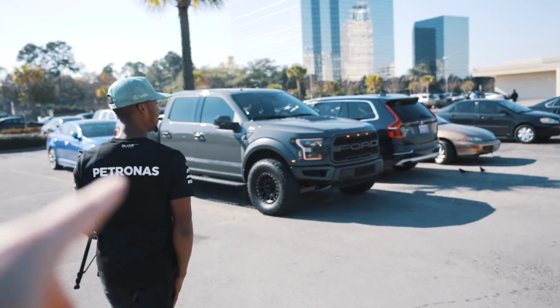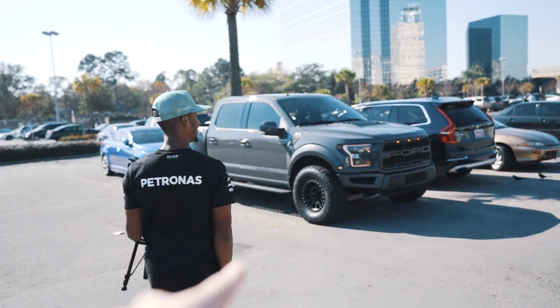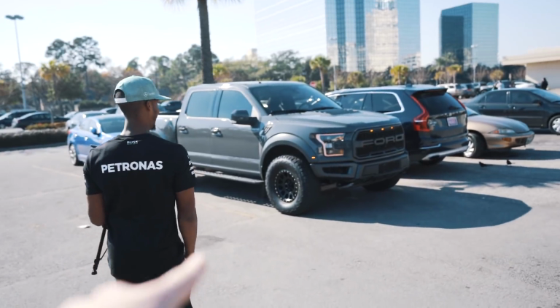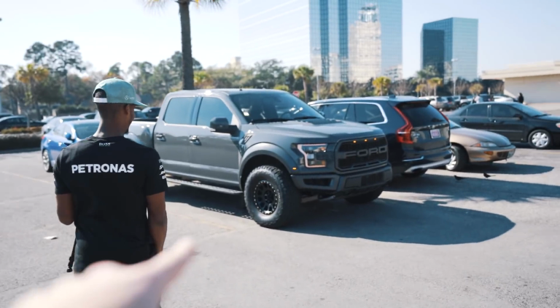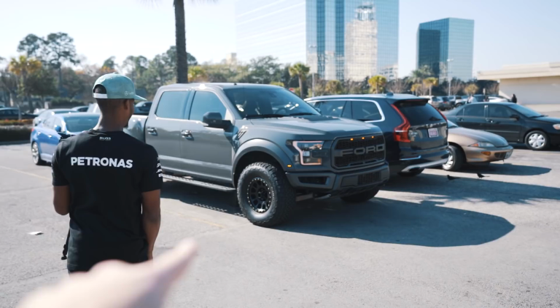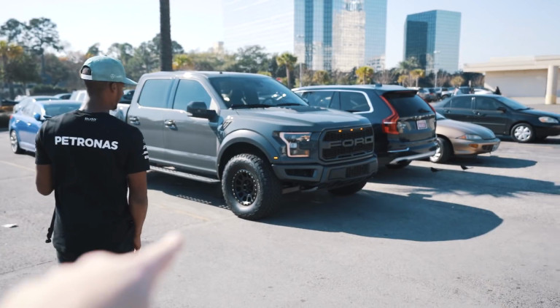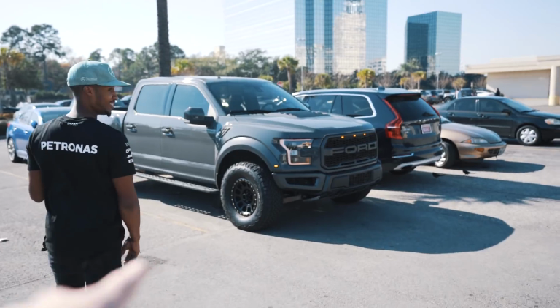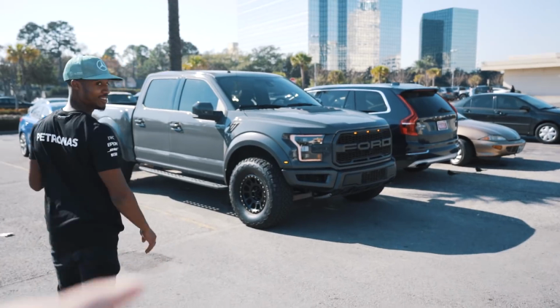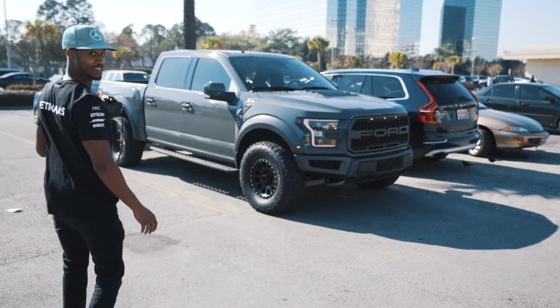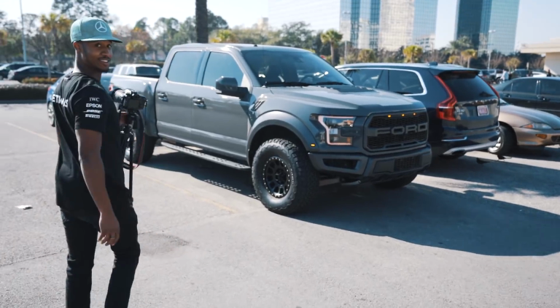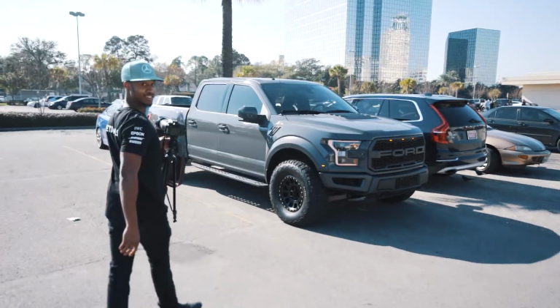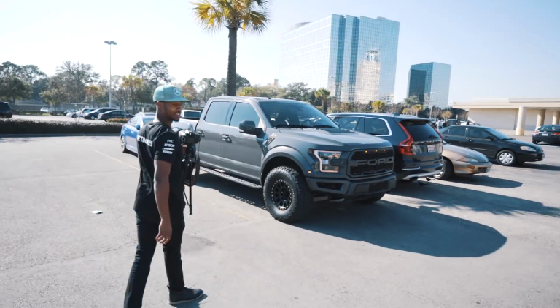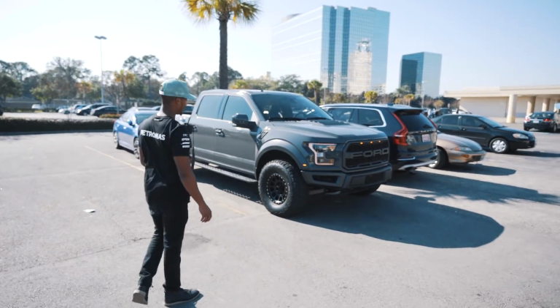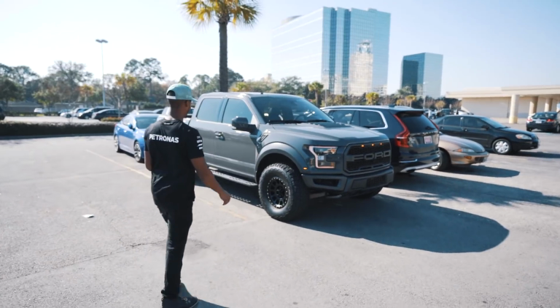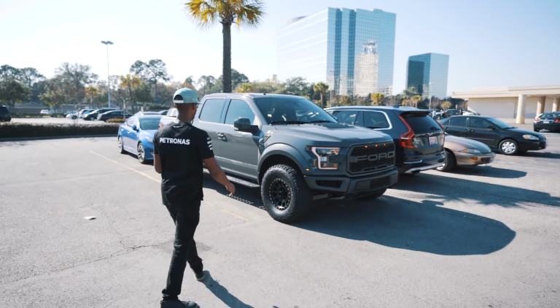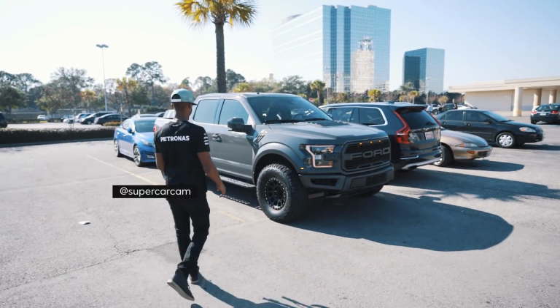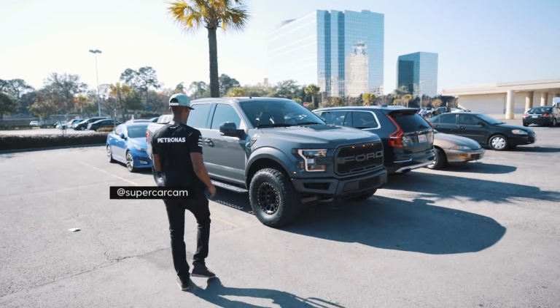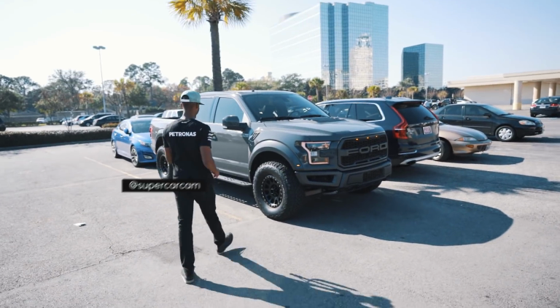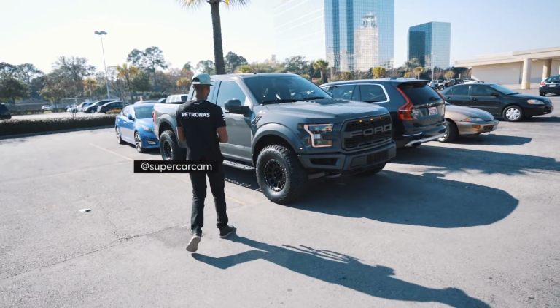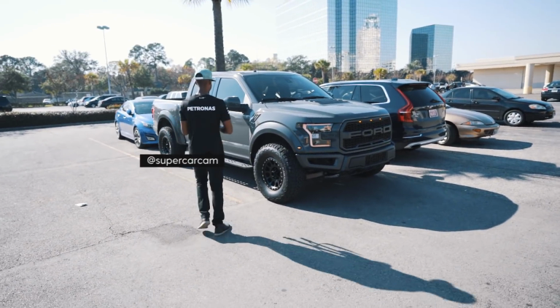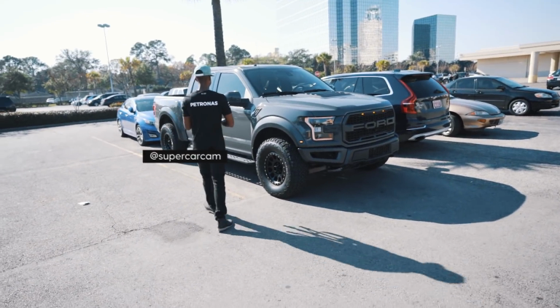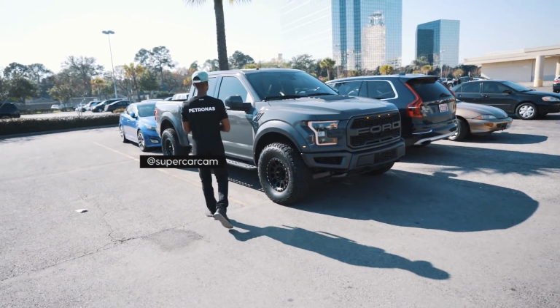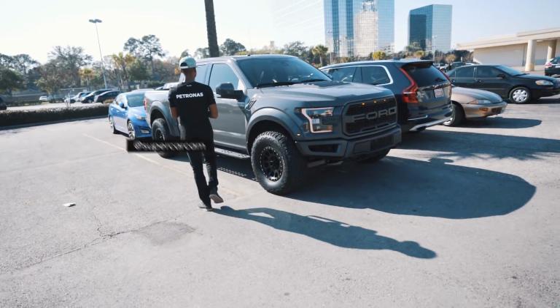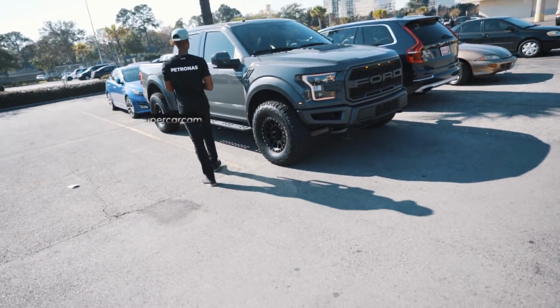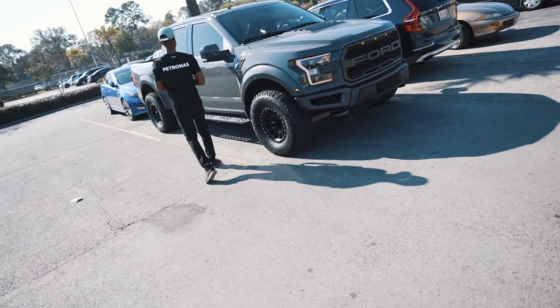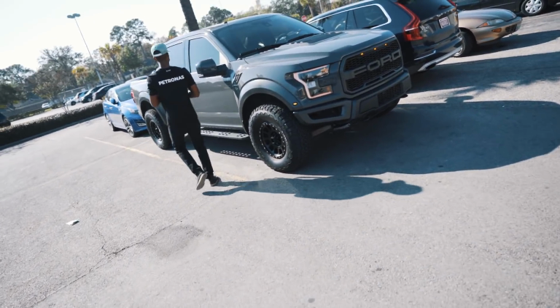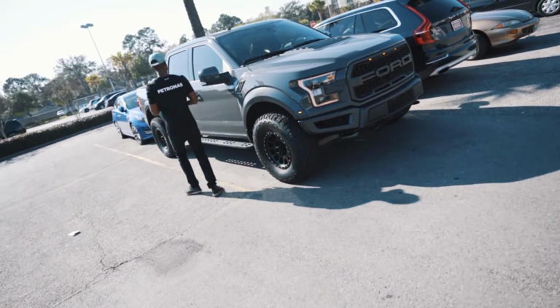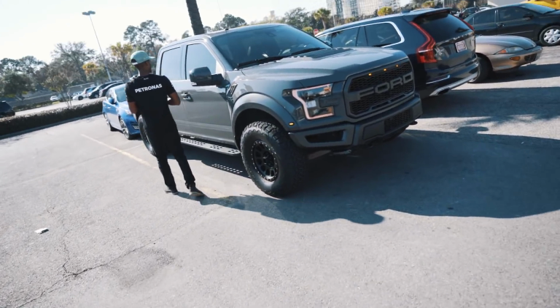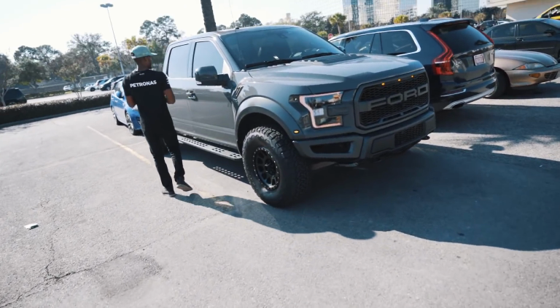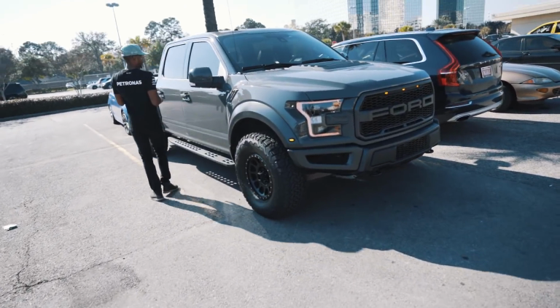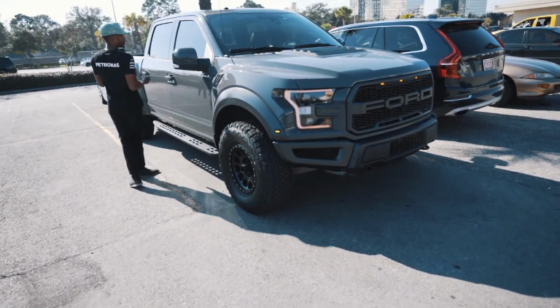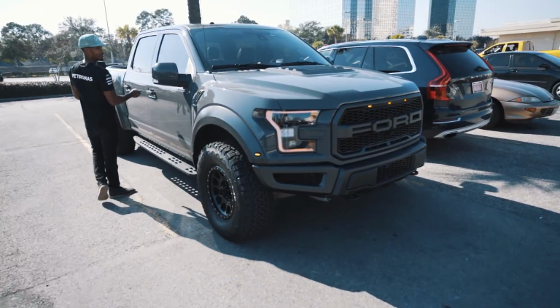Finally washed the truck and it looks sexy for a truck. I mean, it's a truck, but it looks good for a truck.